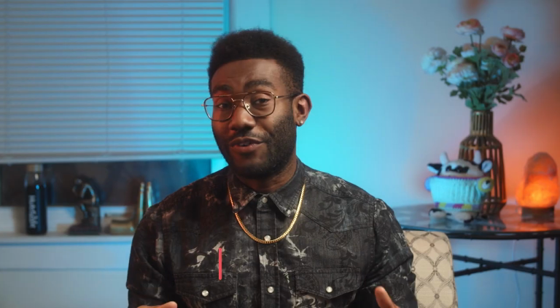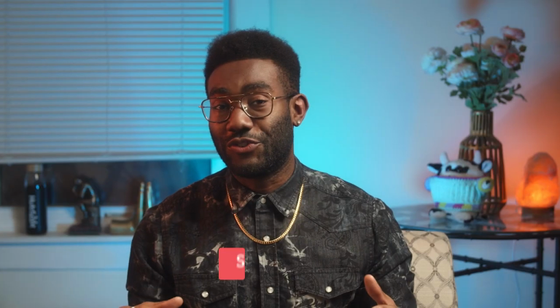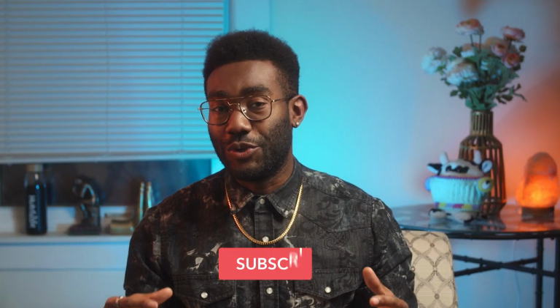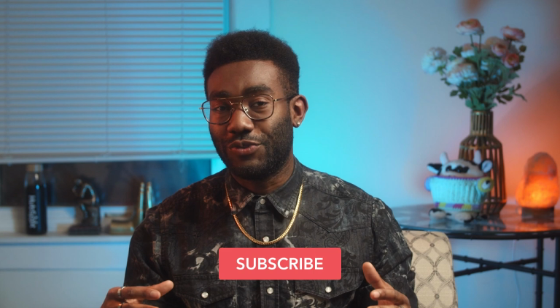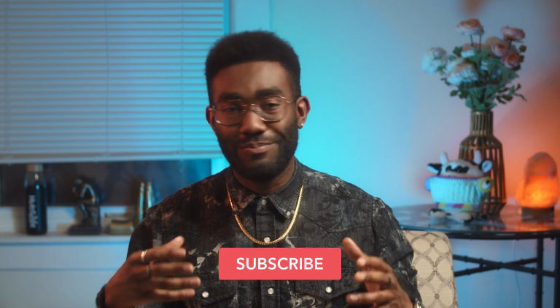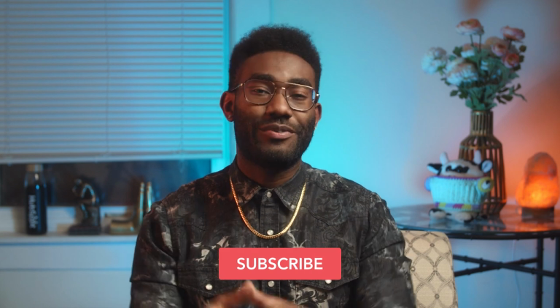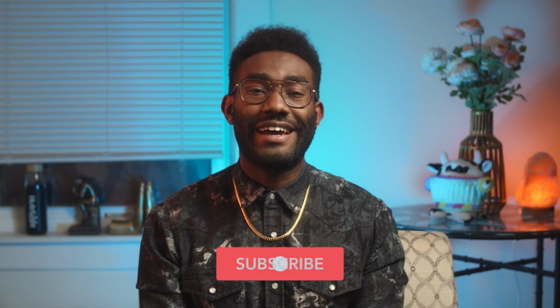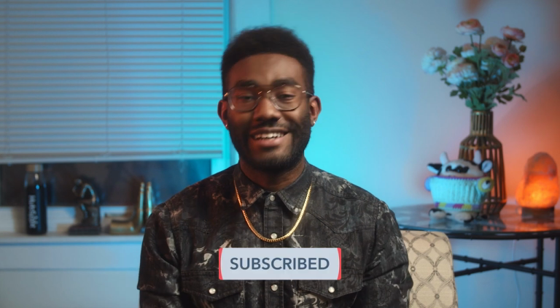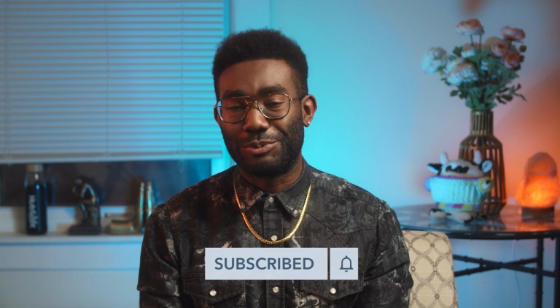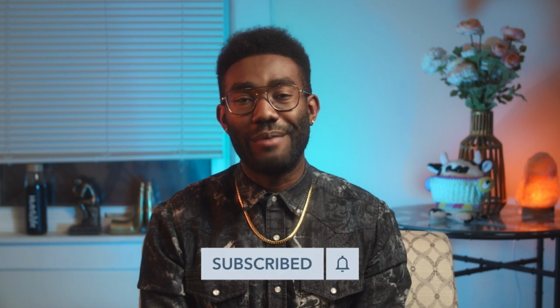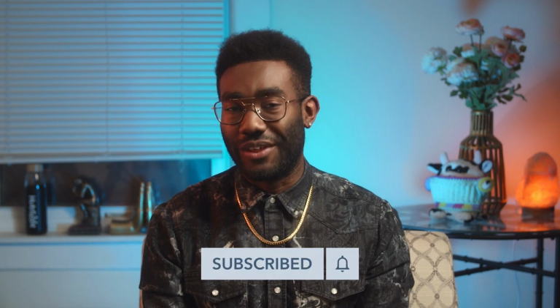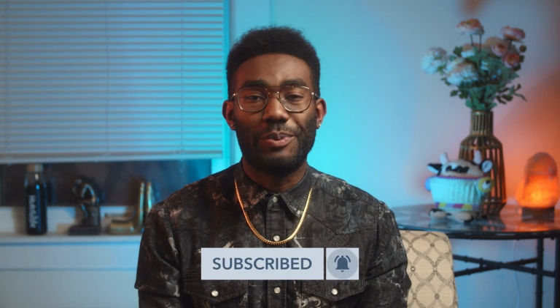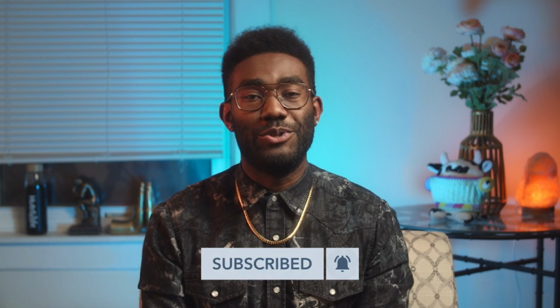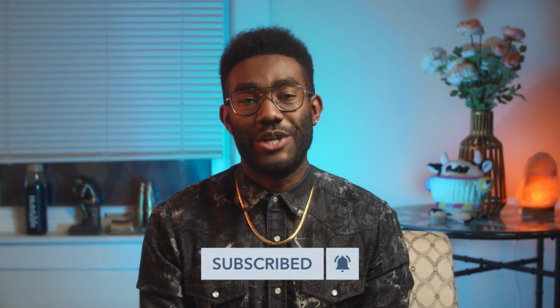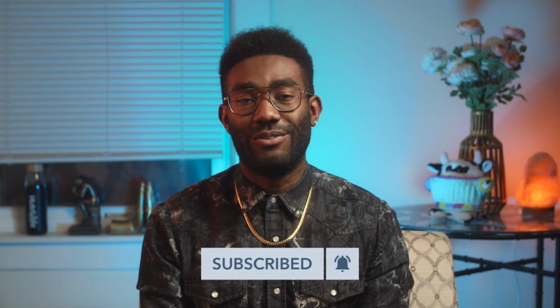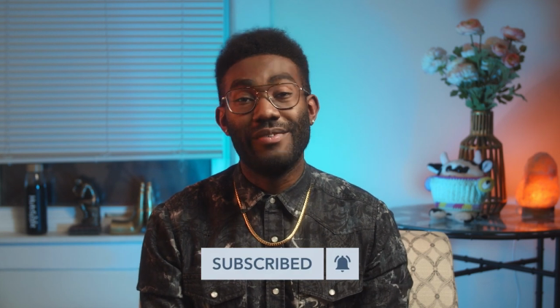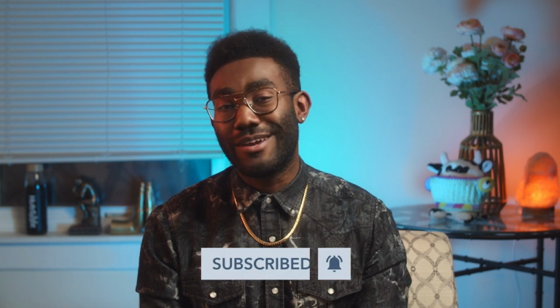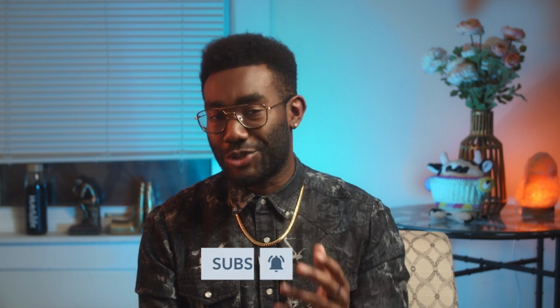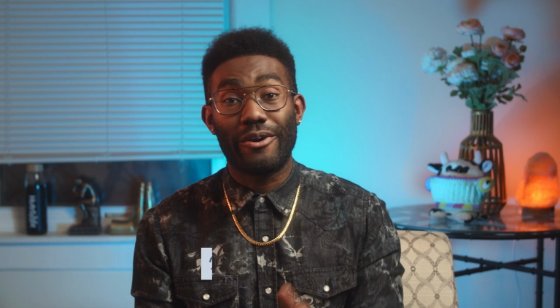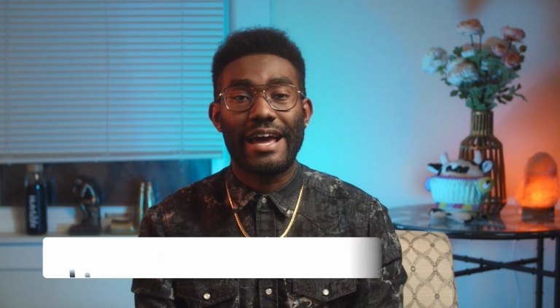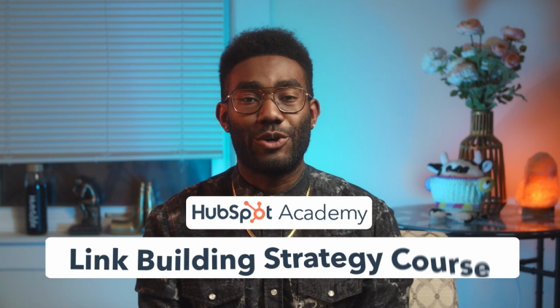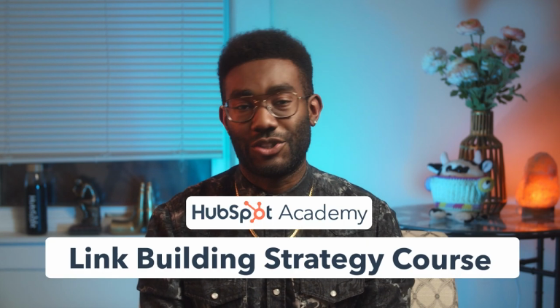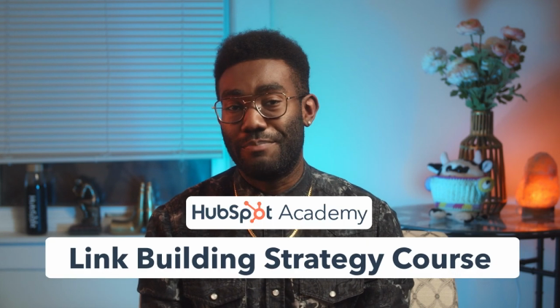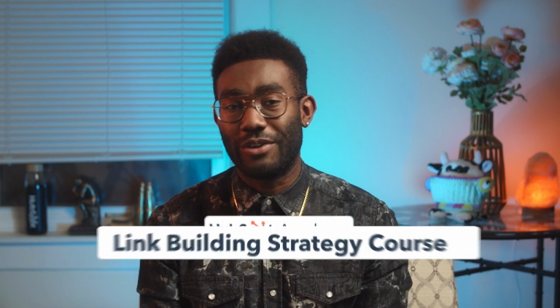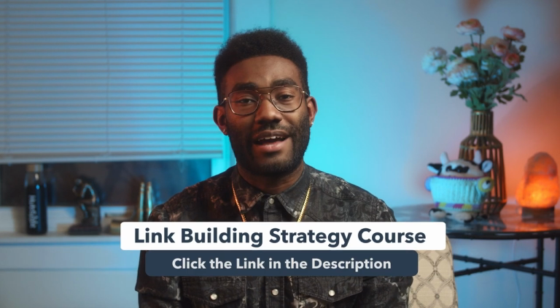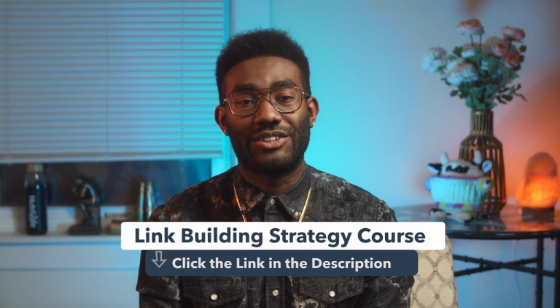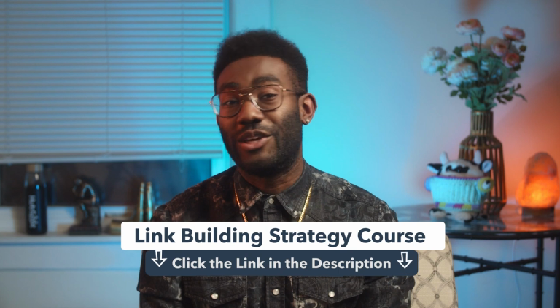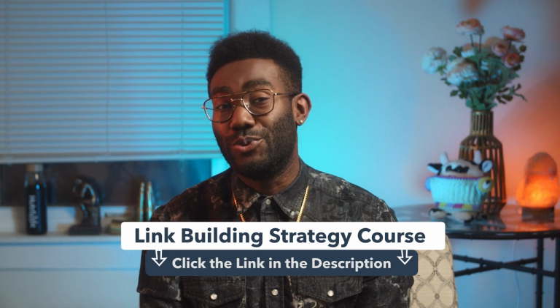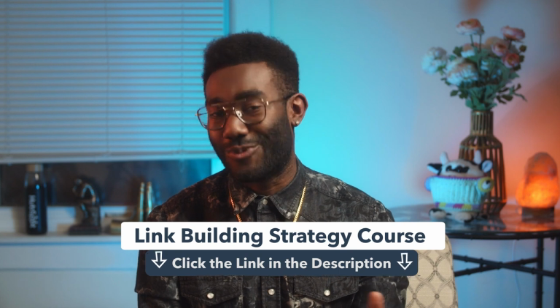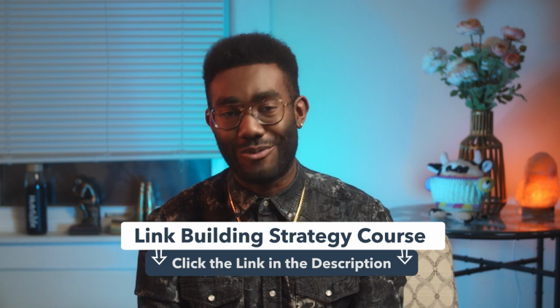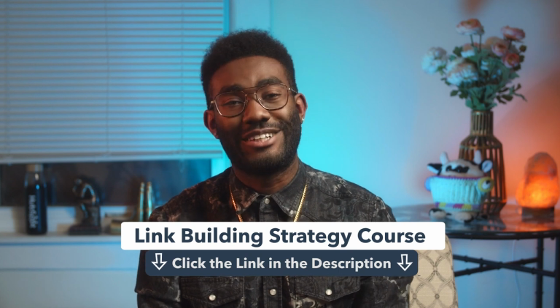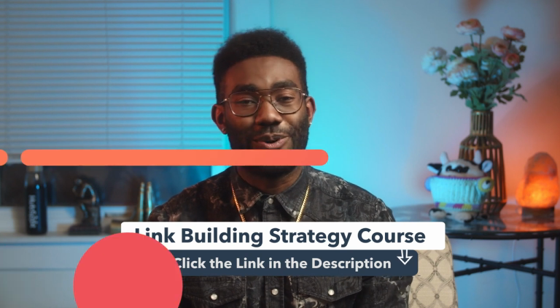If you find this video useful, give it a like and subscribe to the HubSpot YouTube channel. And check out our academy course on building backlinks so that you can rival Glassdoor.